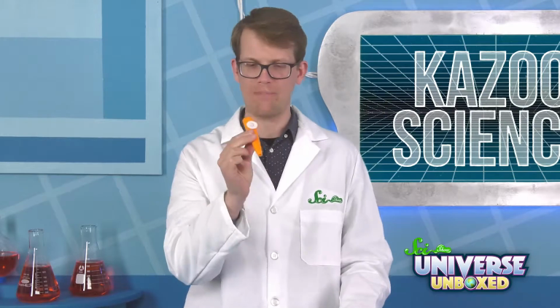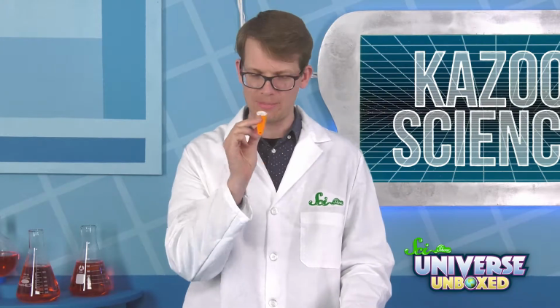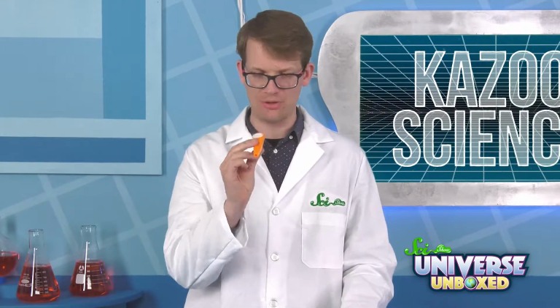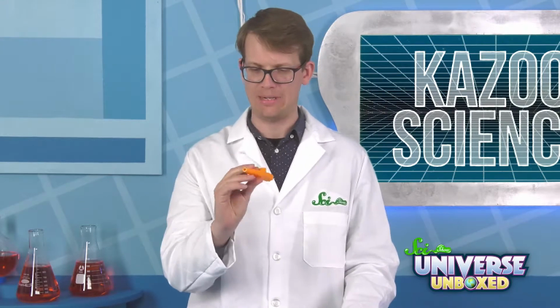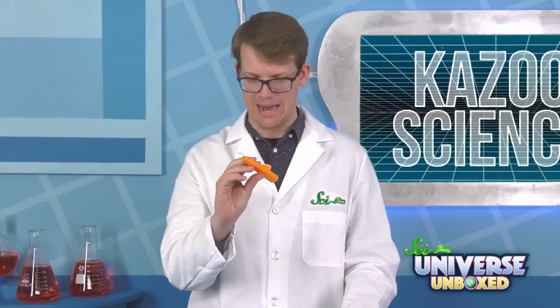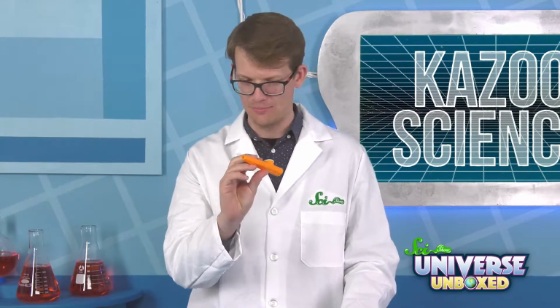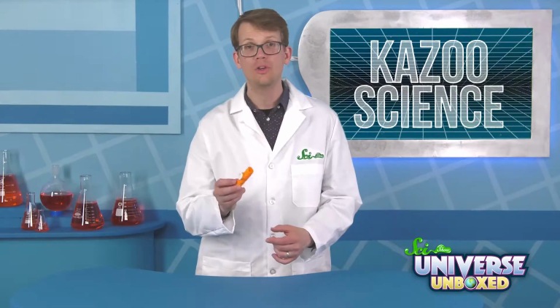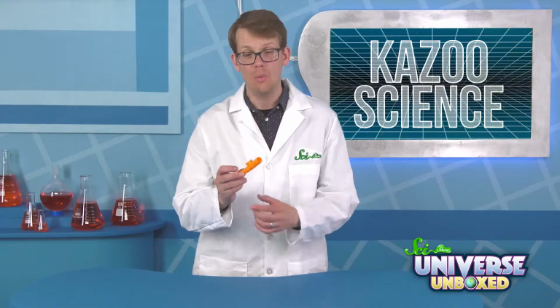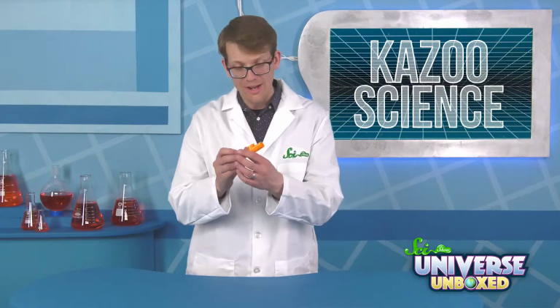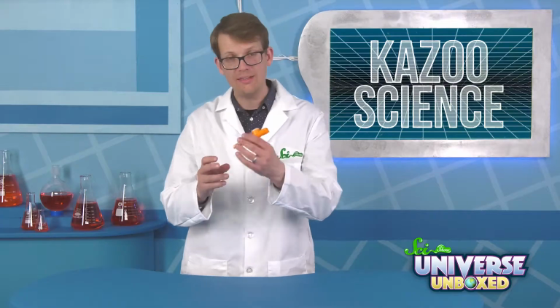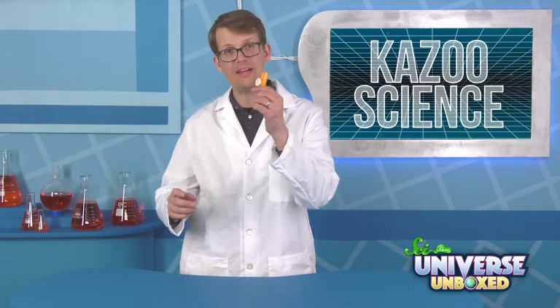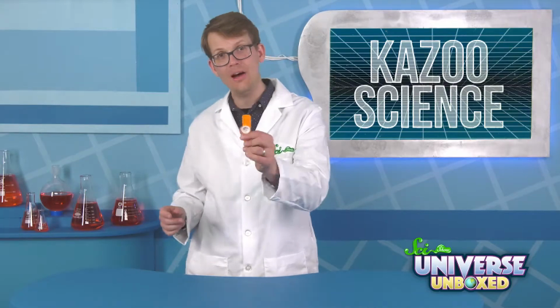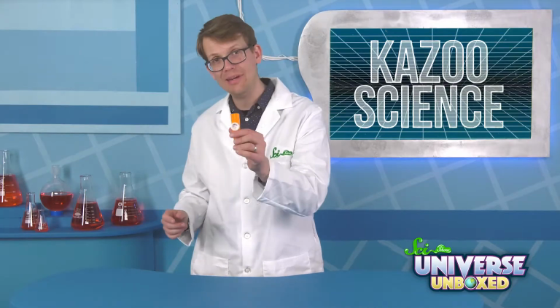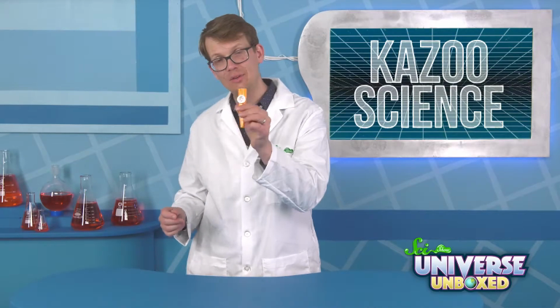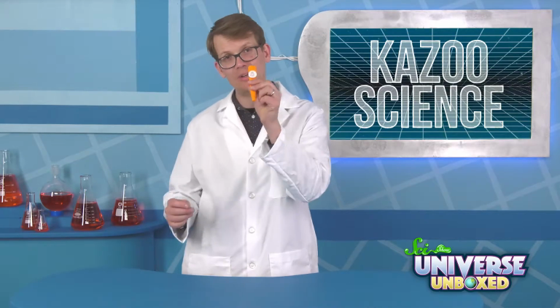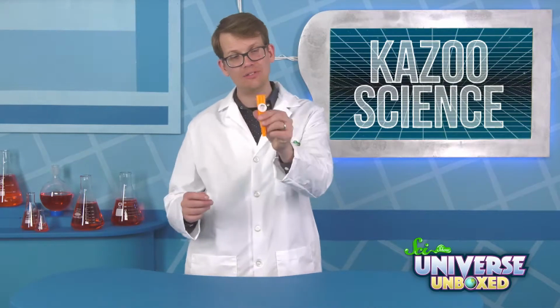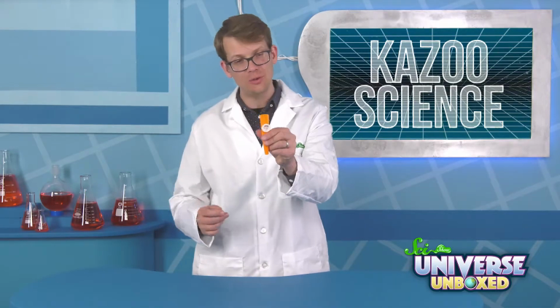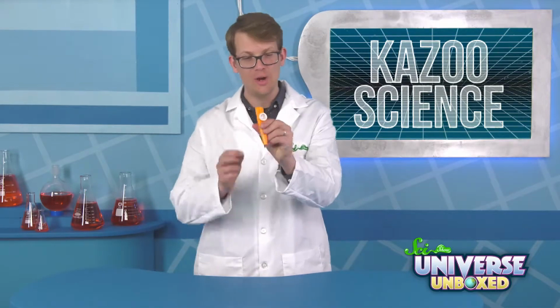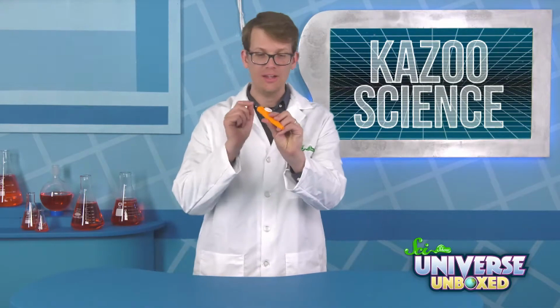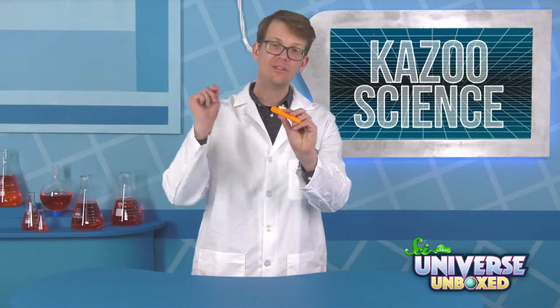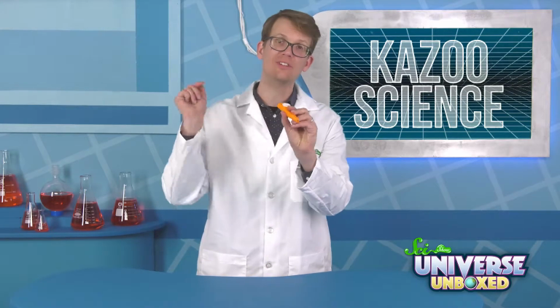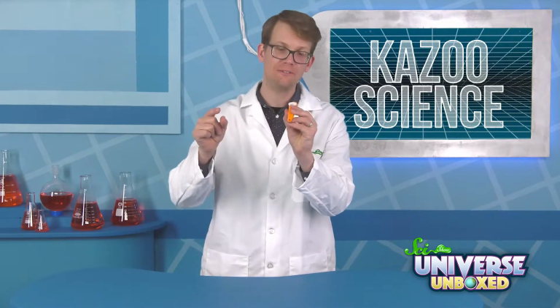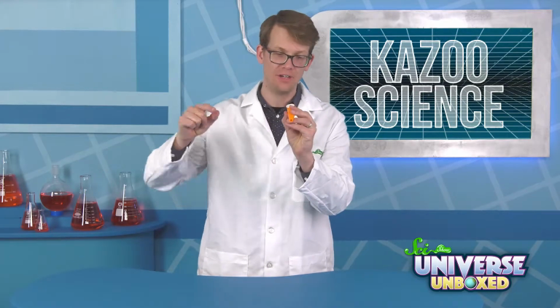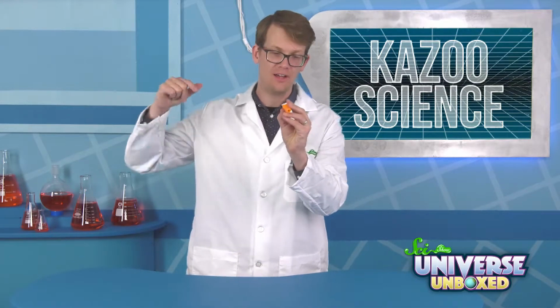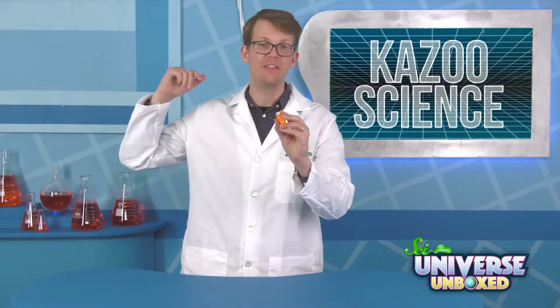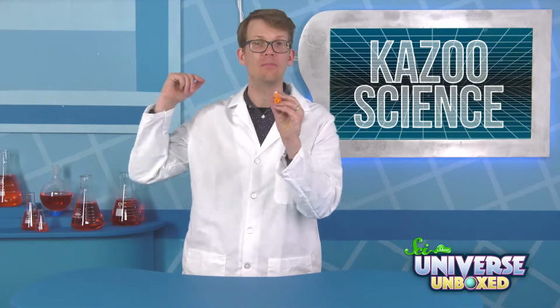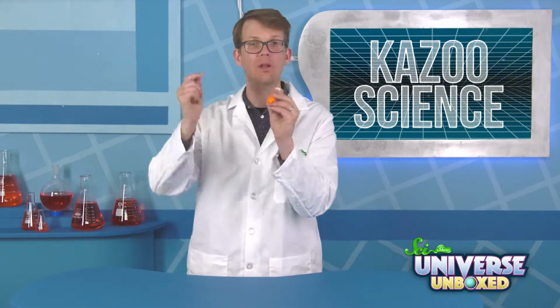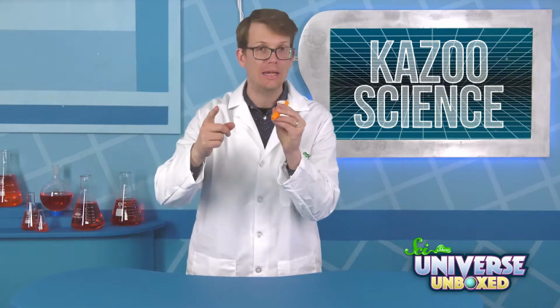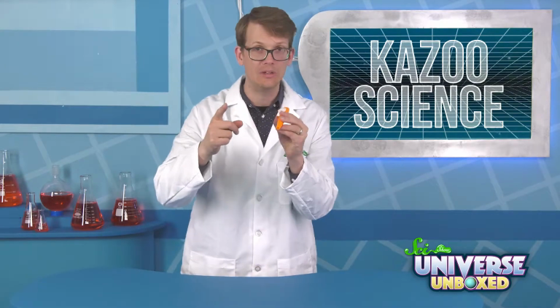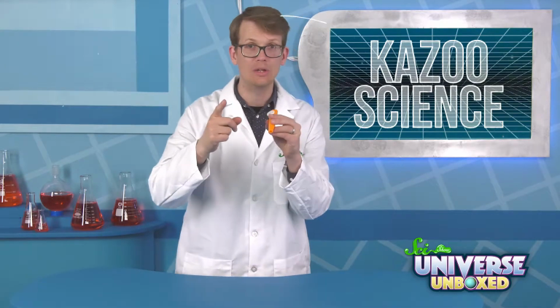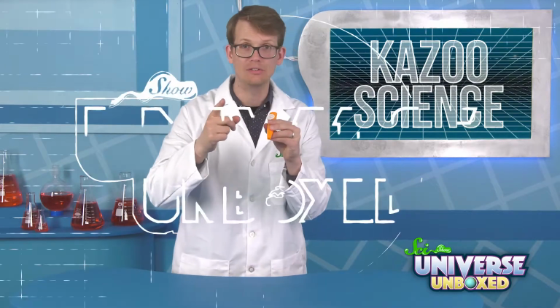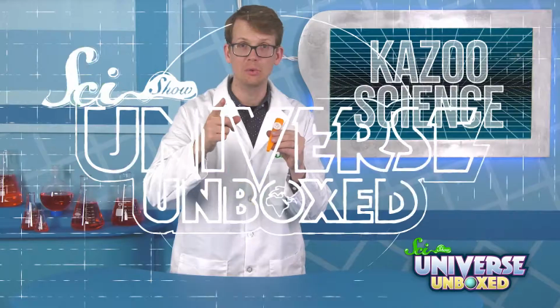I'm a trumpet now. So, why do you think humming into a kazoo is so different than blowing into a kazoo?